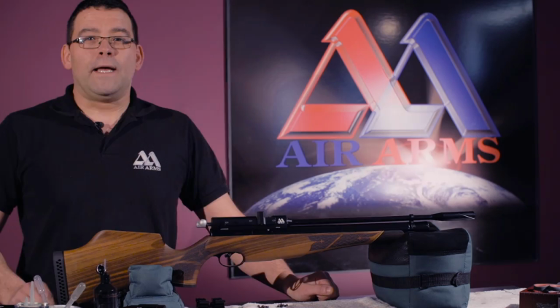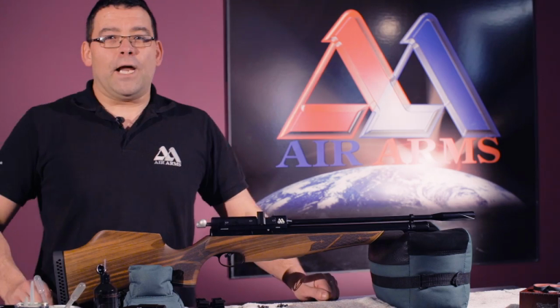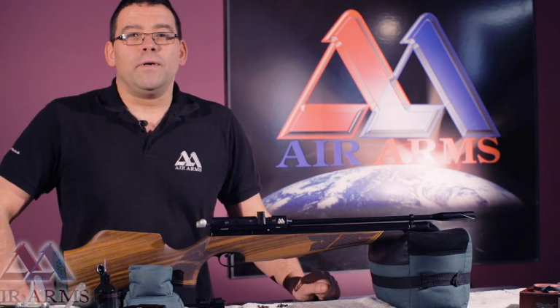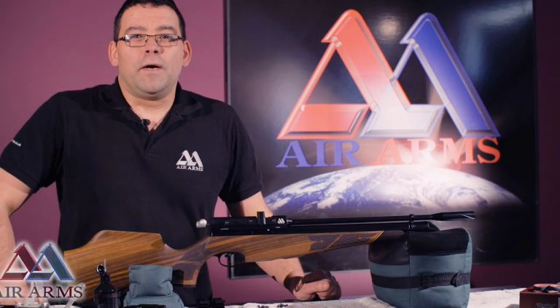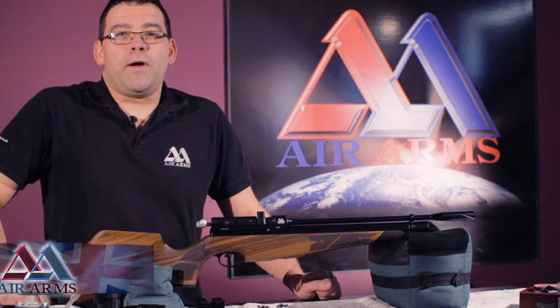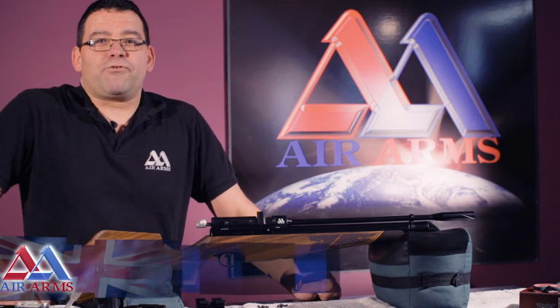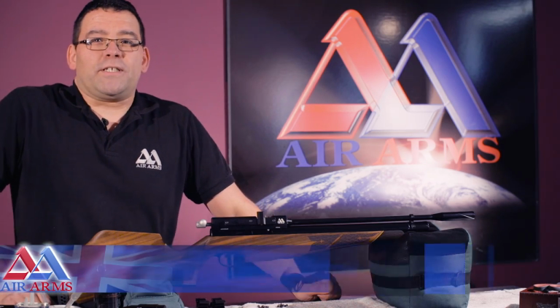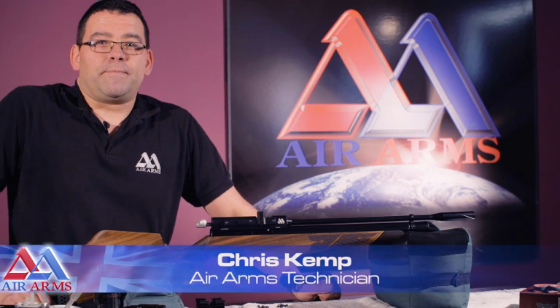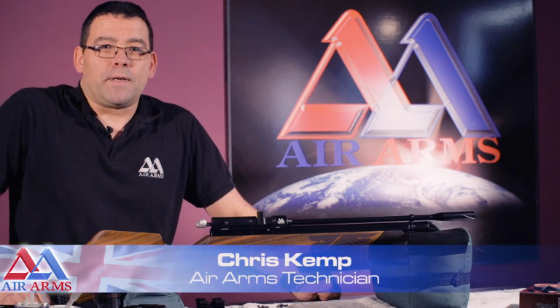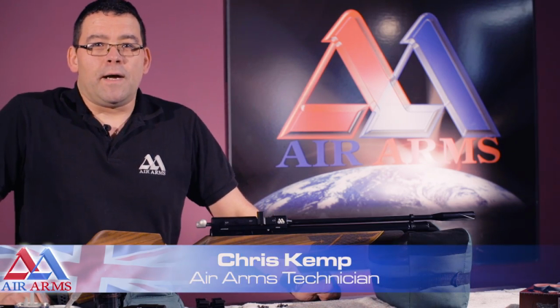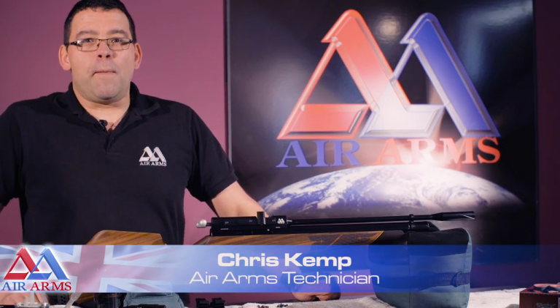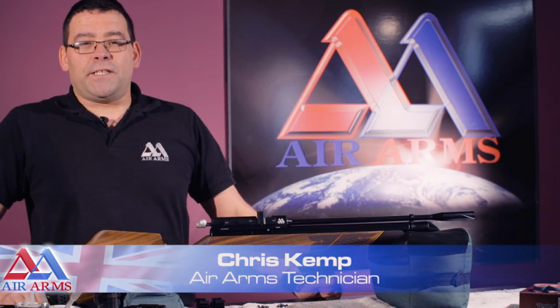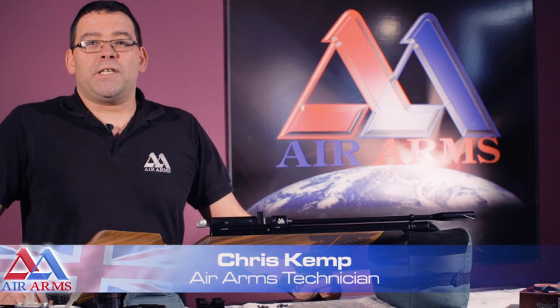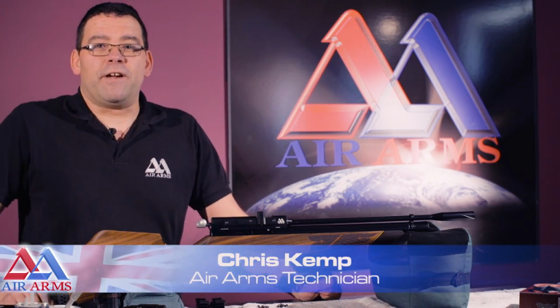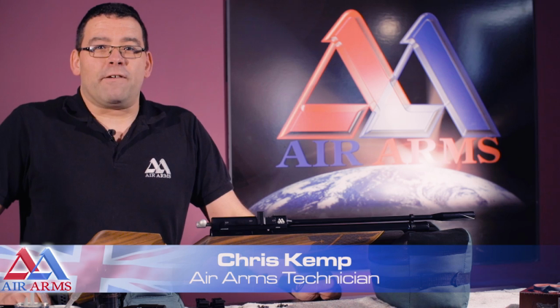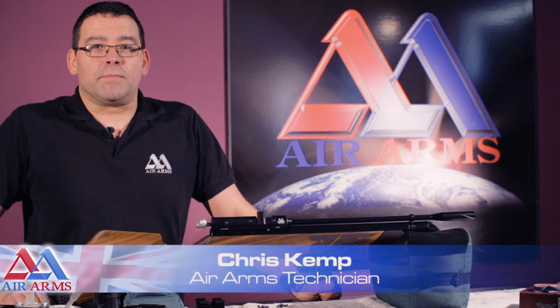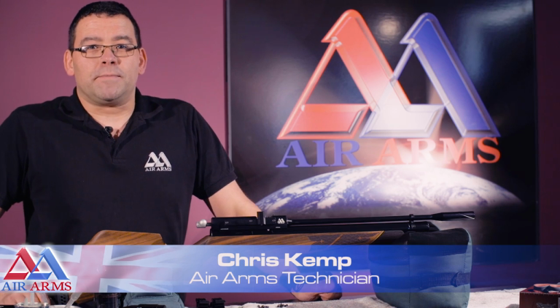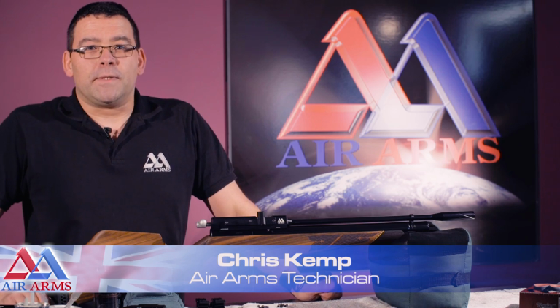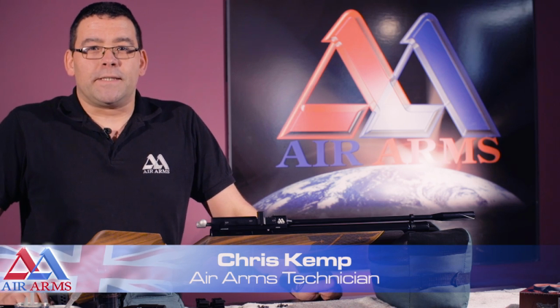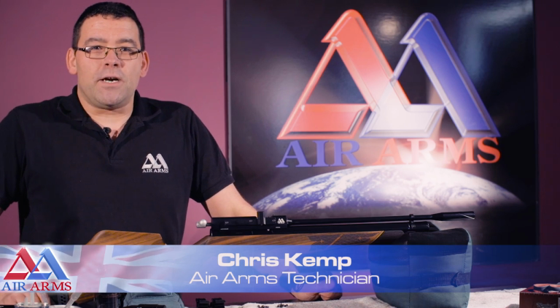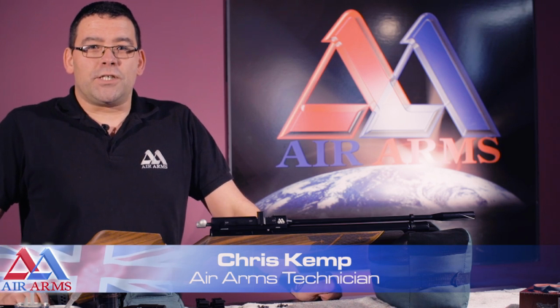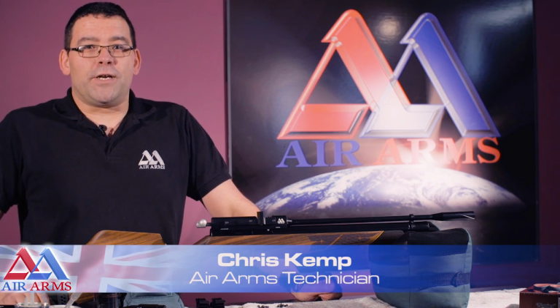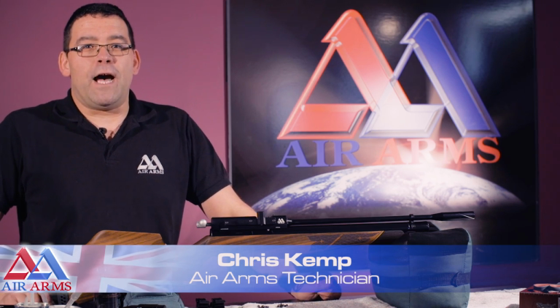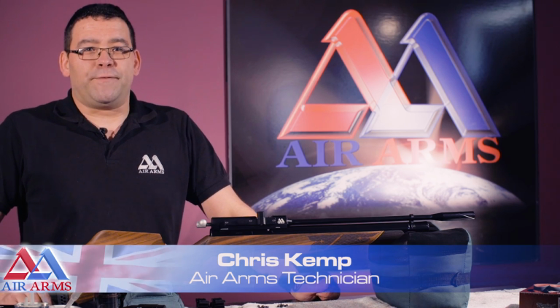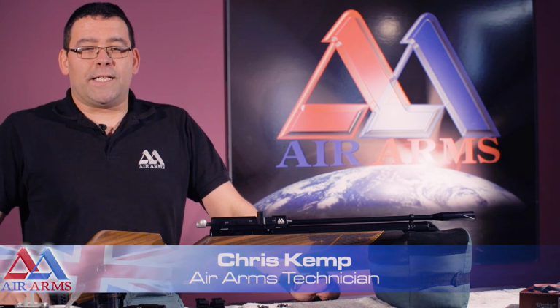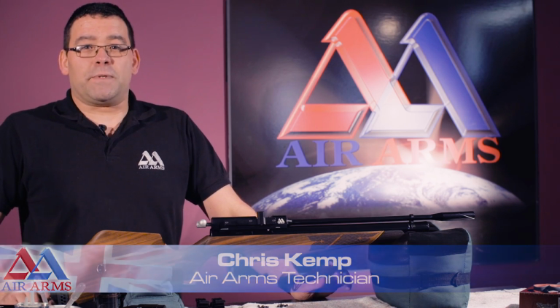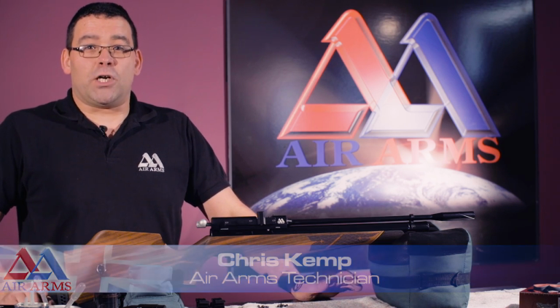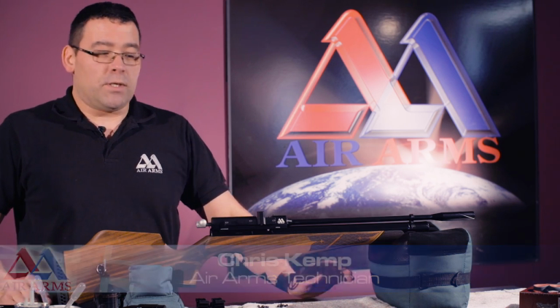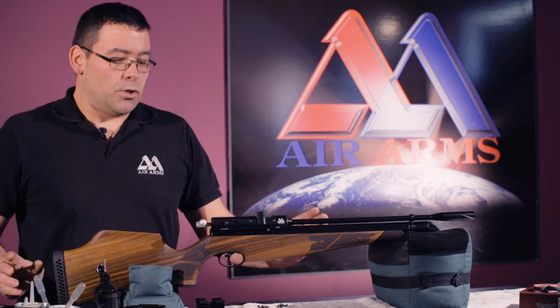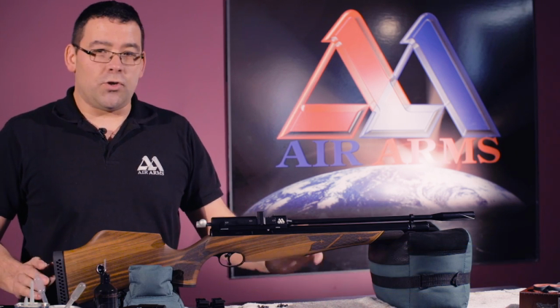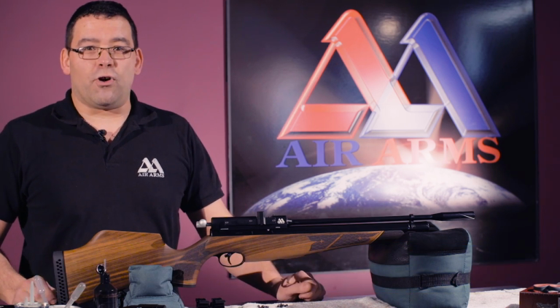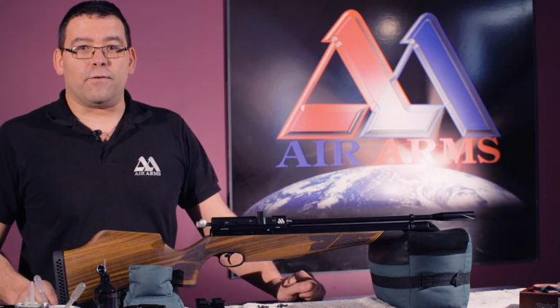Hello, my name is Chris. I'm a technician here at Air Arms. Today I'm going to show you how to fit a telescopic scope to your rifle.